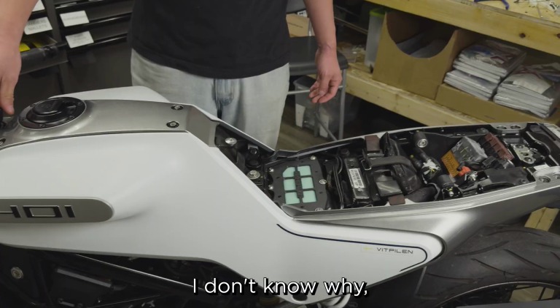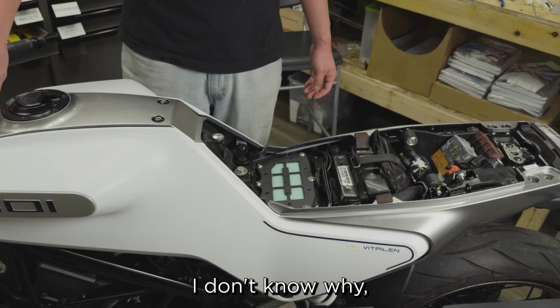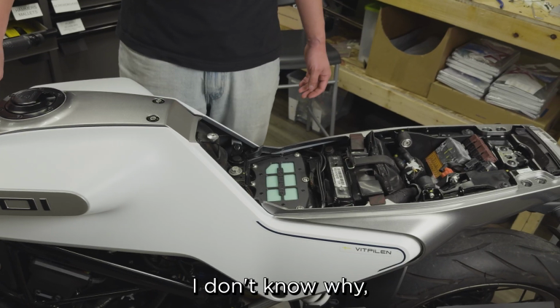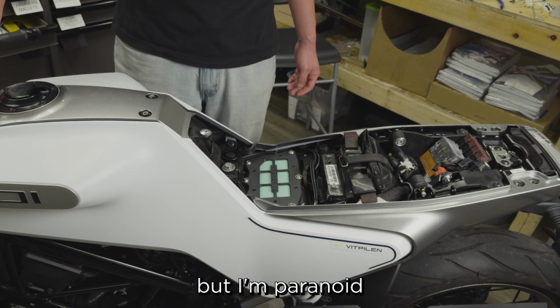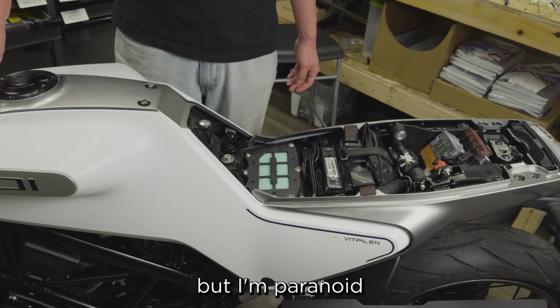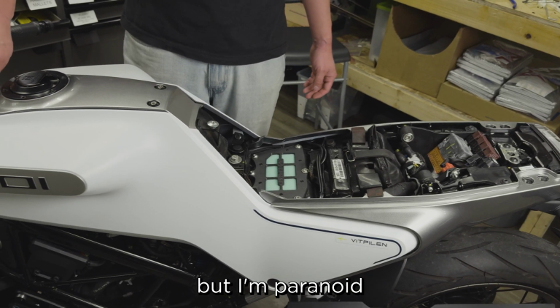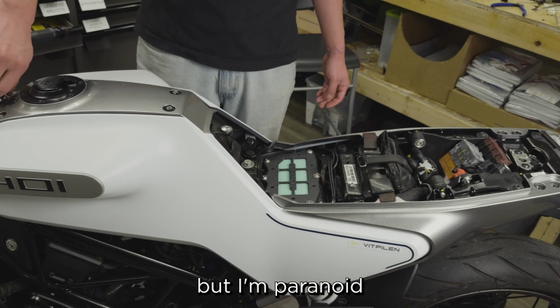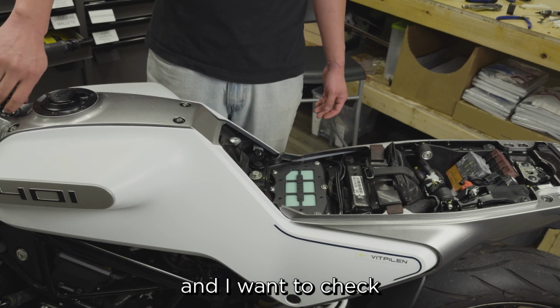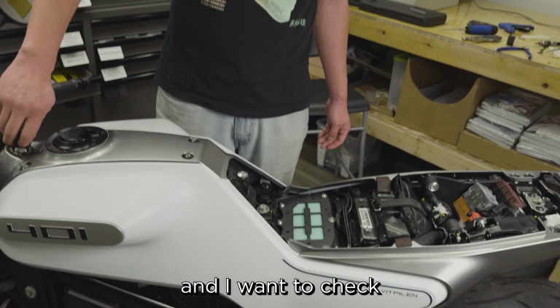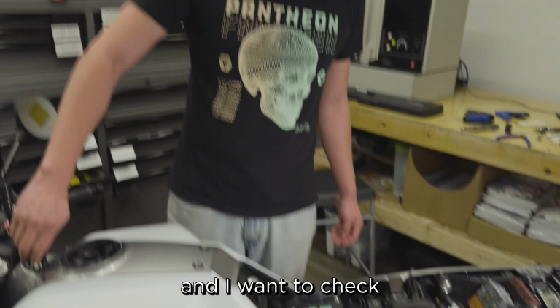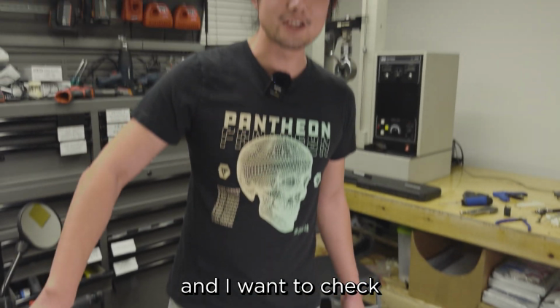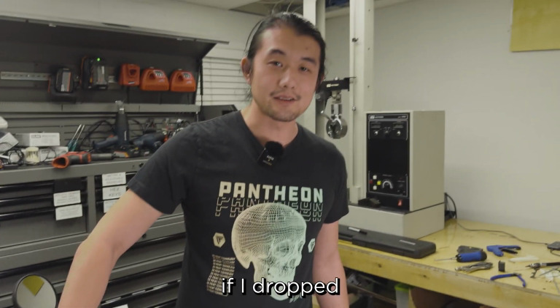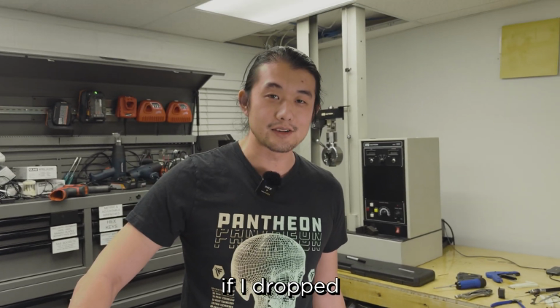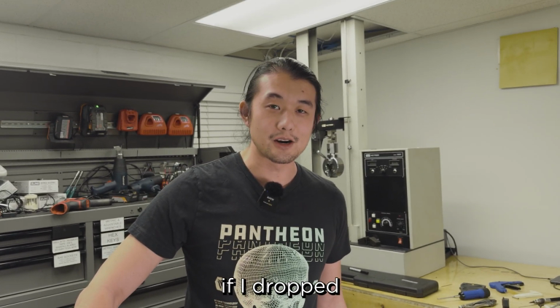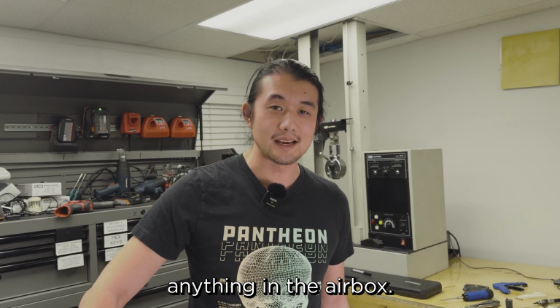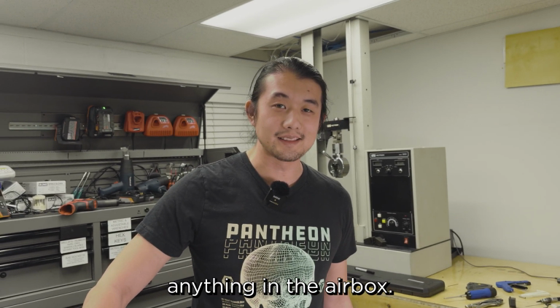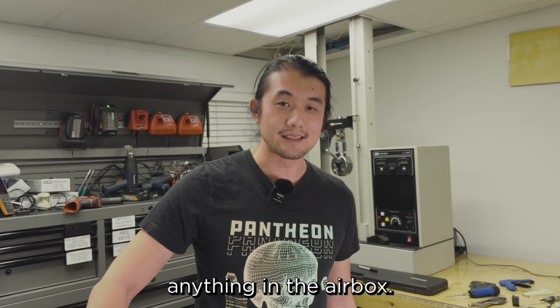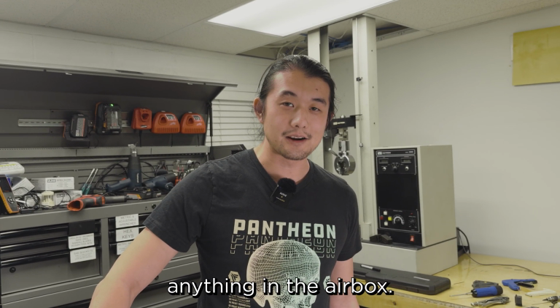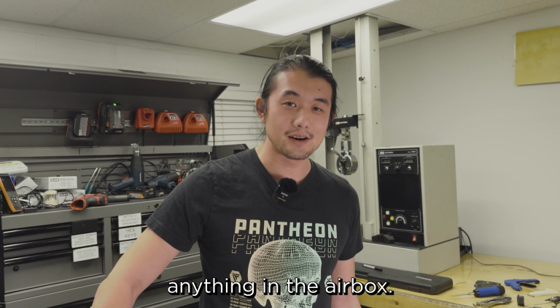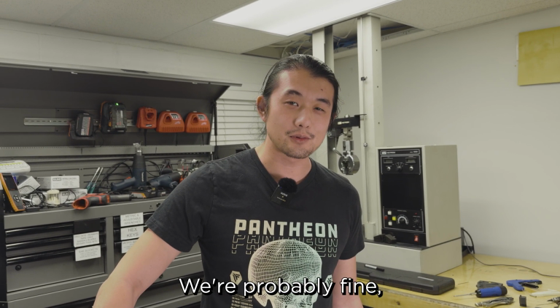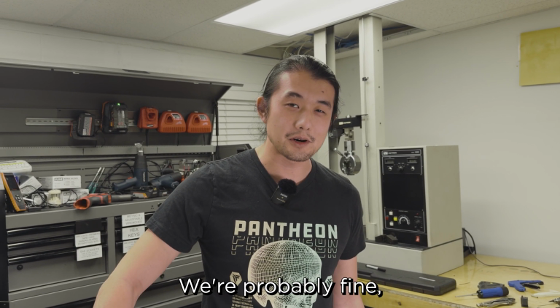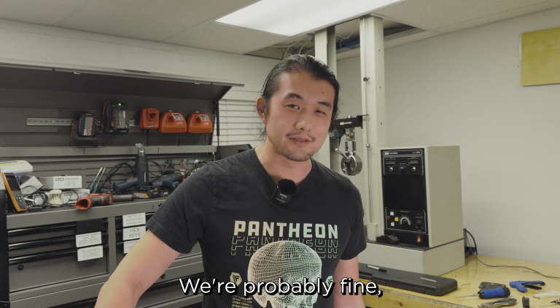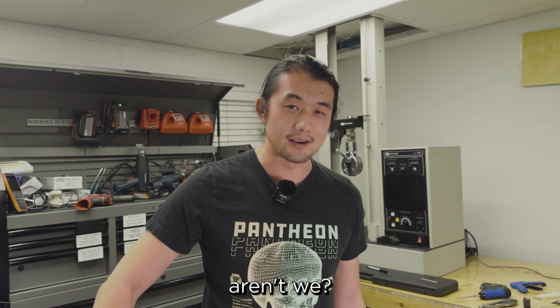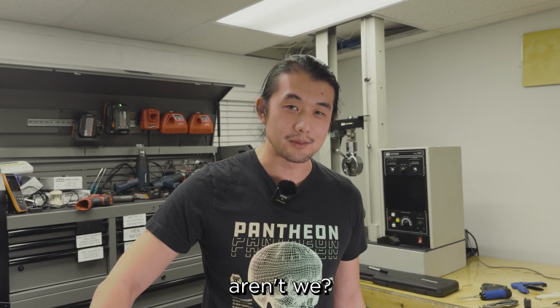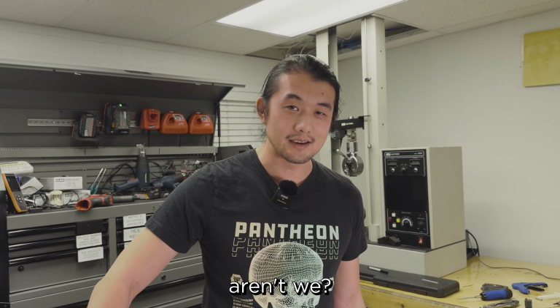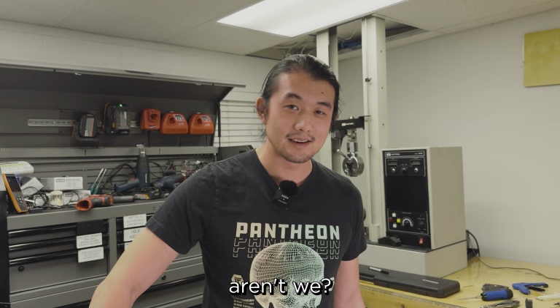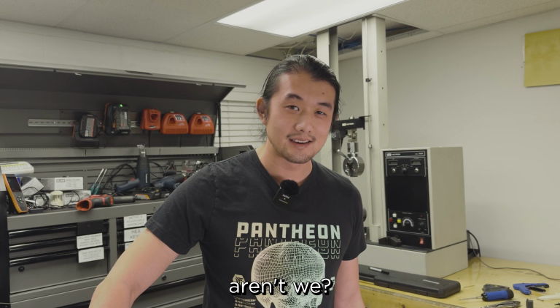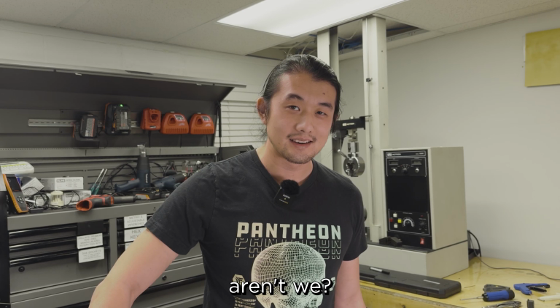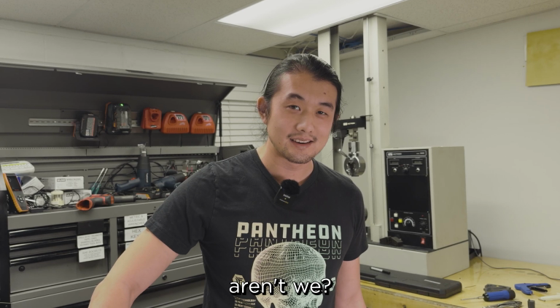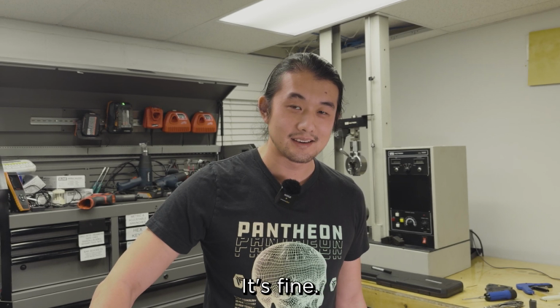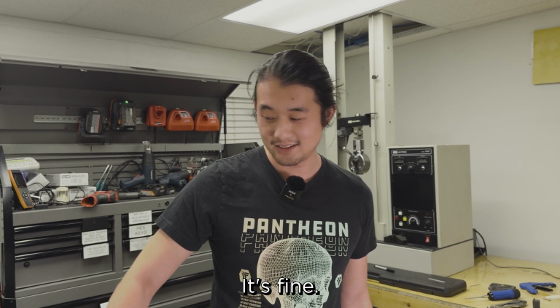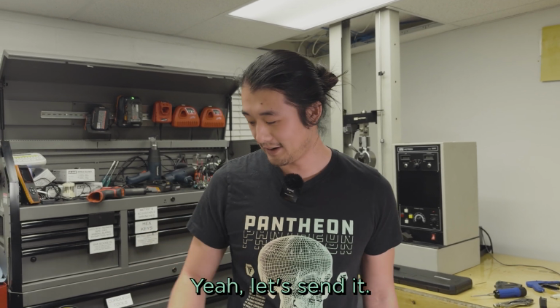I think we can just throw this on the bike now. Our new housing just fits on top — that's a nice snug fit, that's satisfying. I'm paranoid and want to check if I dropped anything in the airbox. We're probably fine.